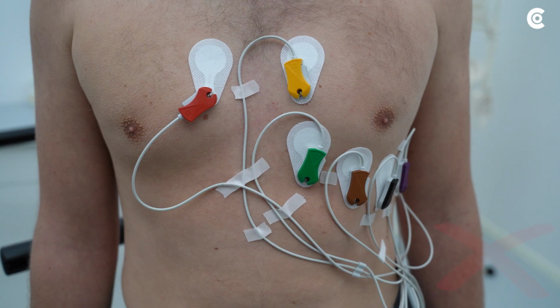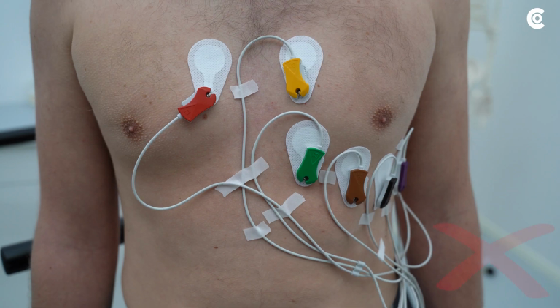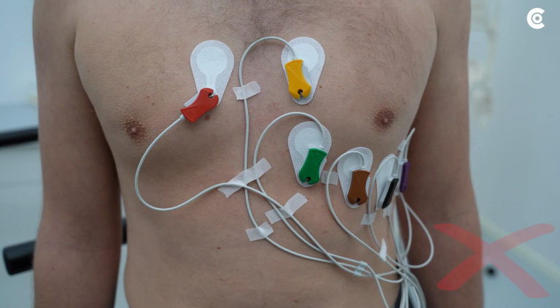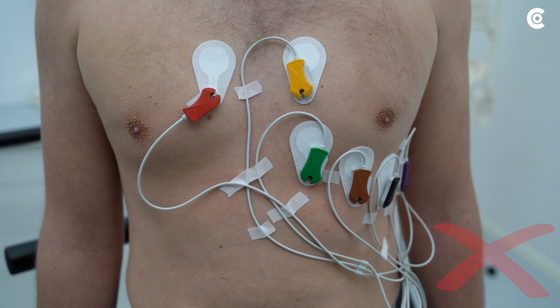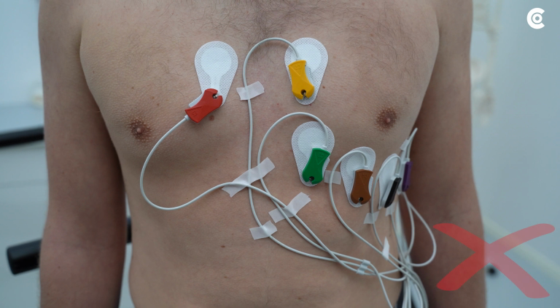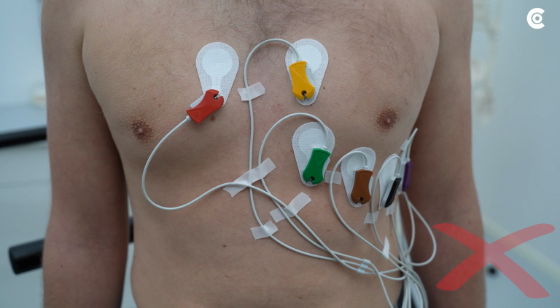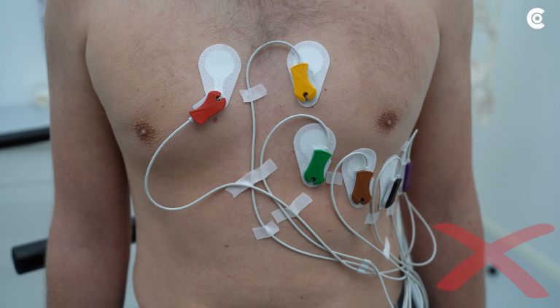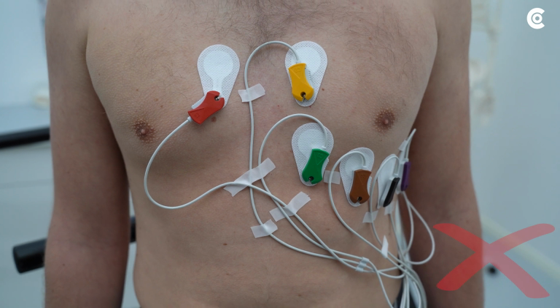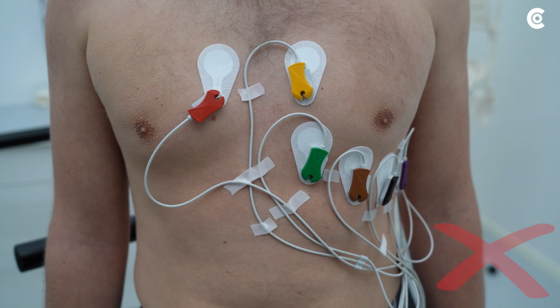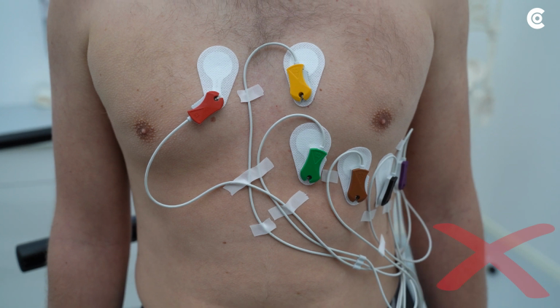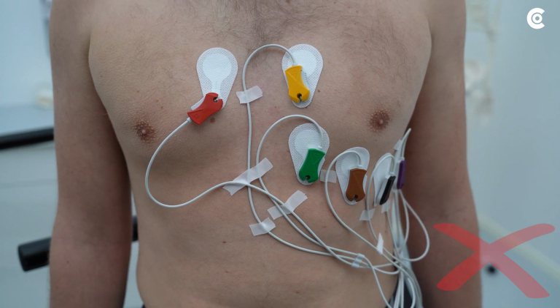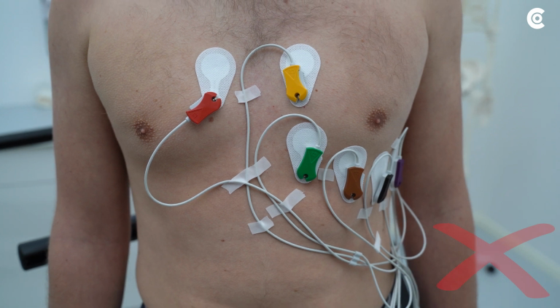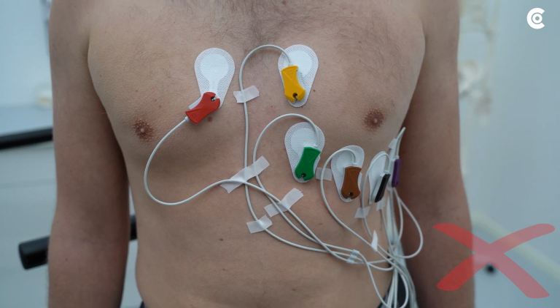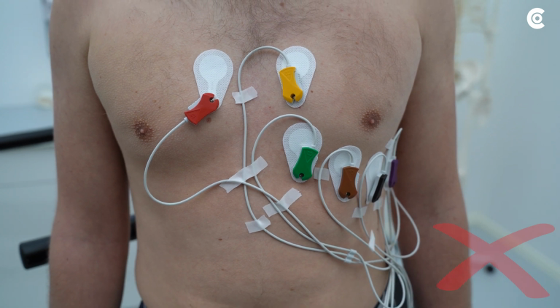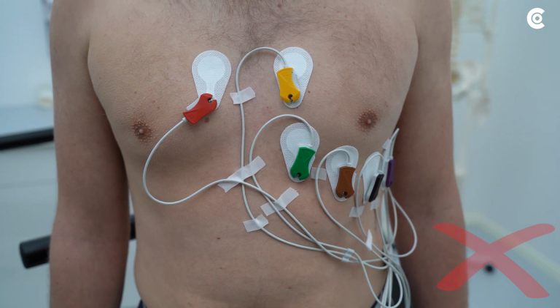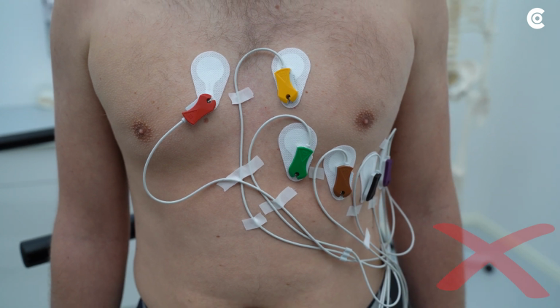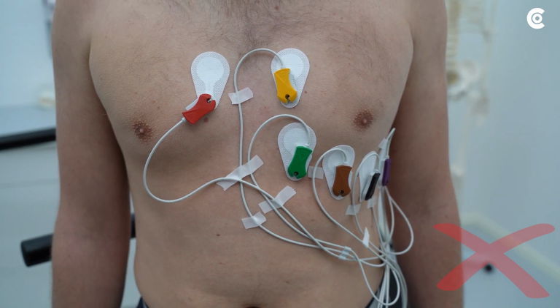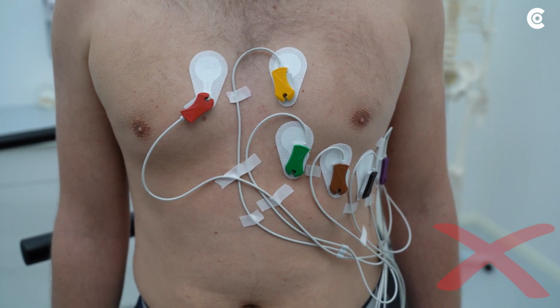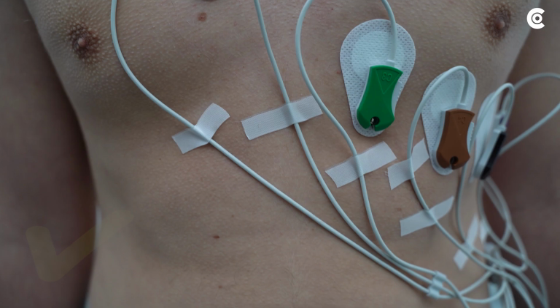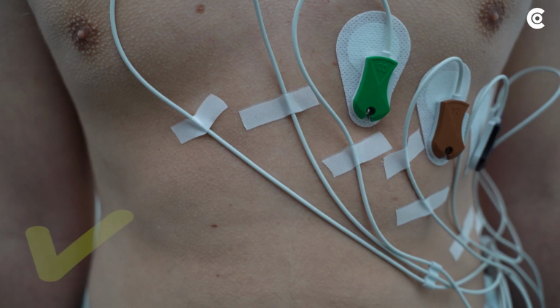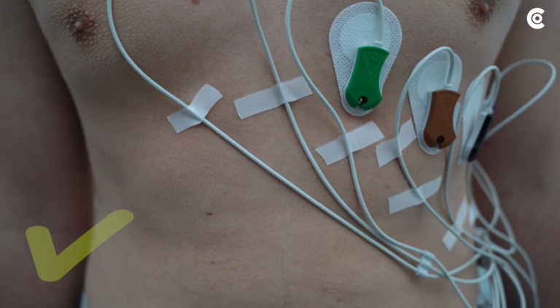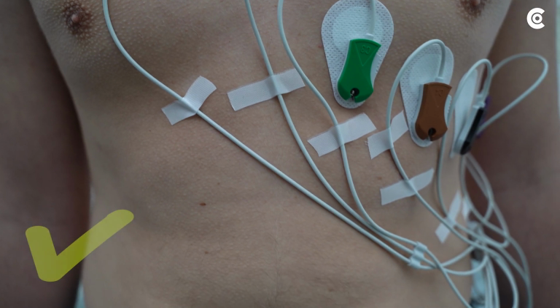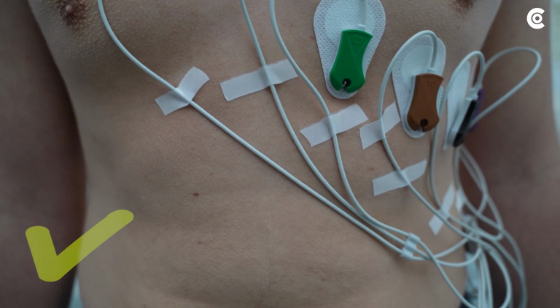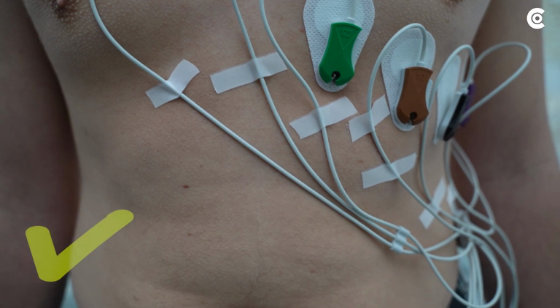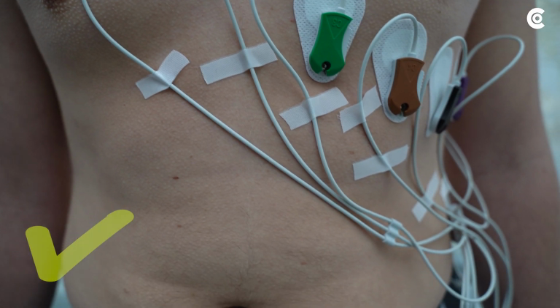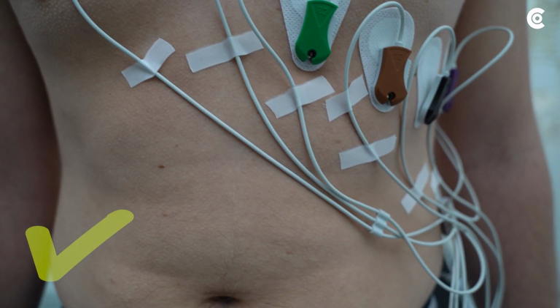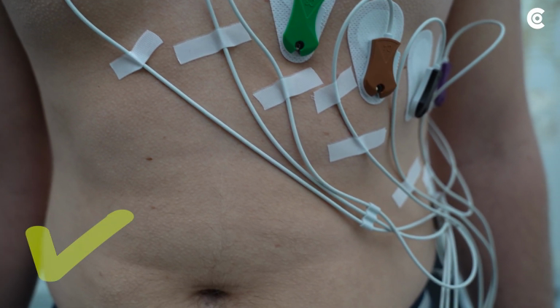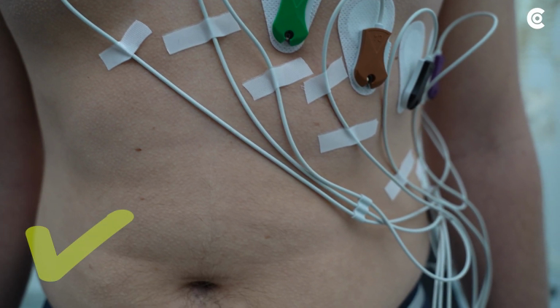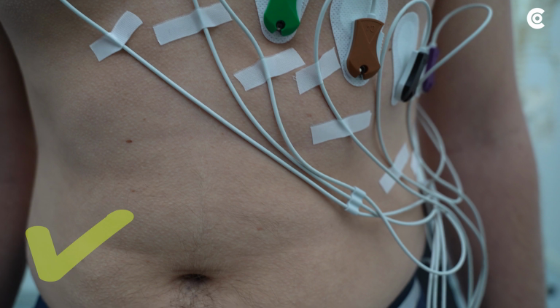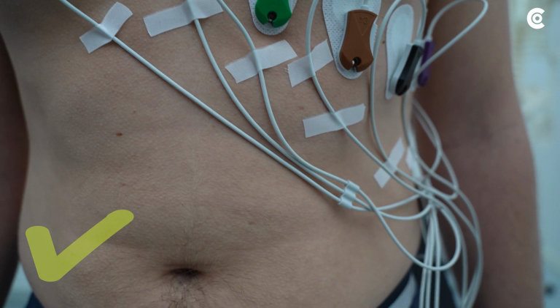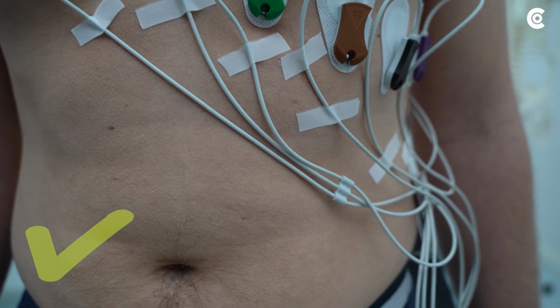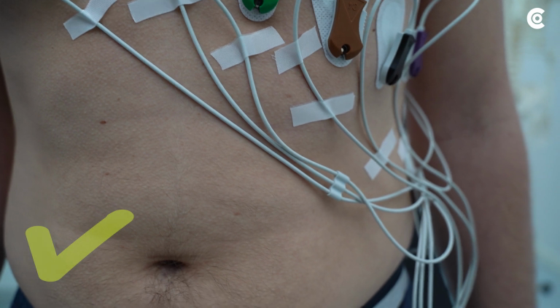In addition, the cables should not be on top of each other. We recommend a parallel attachment.